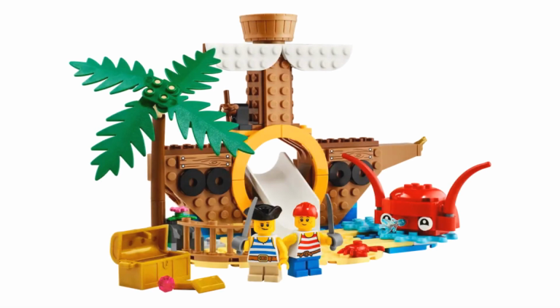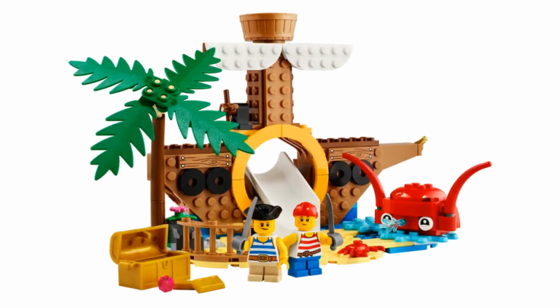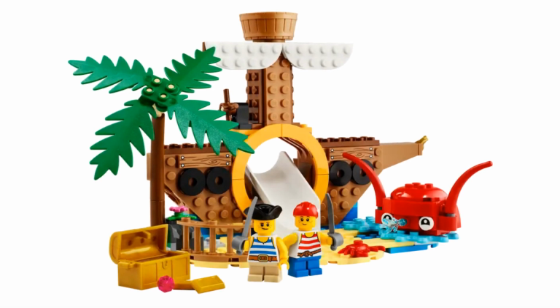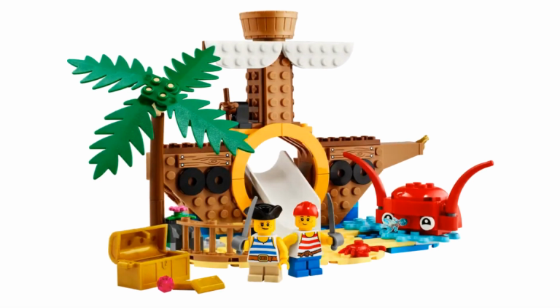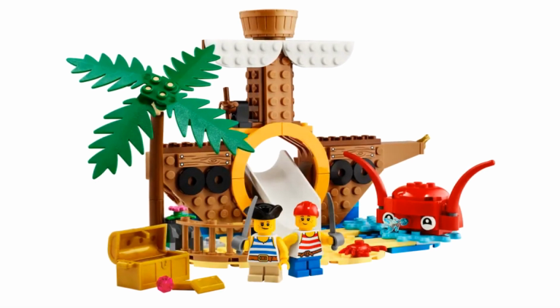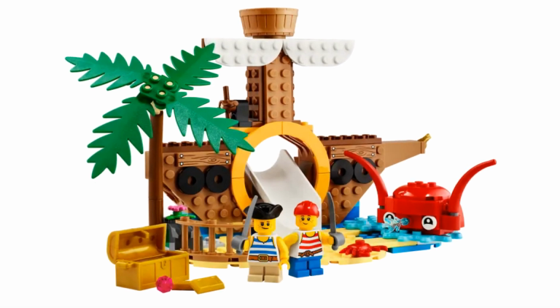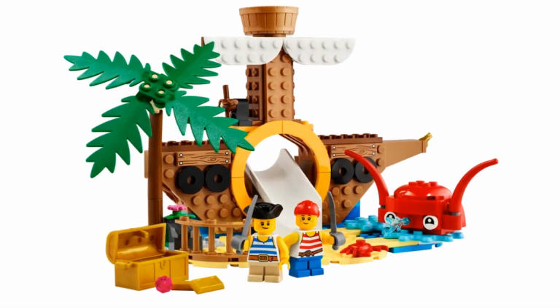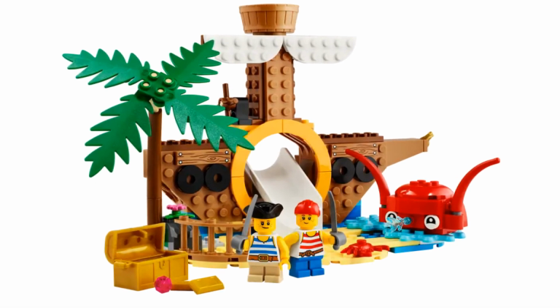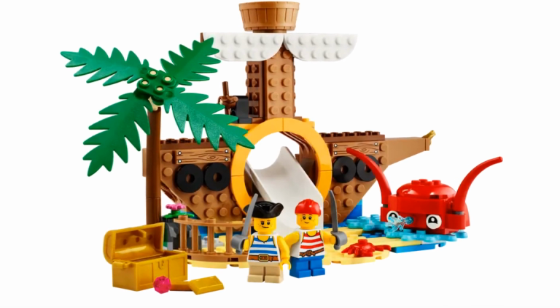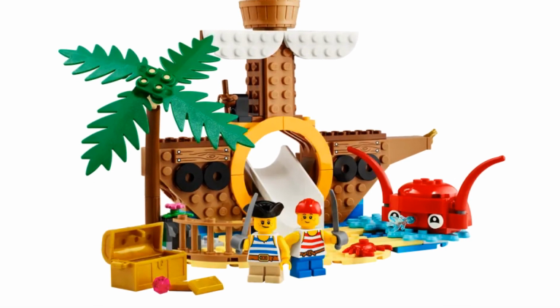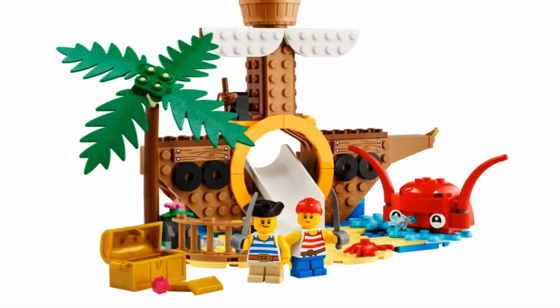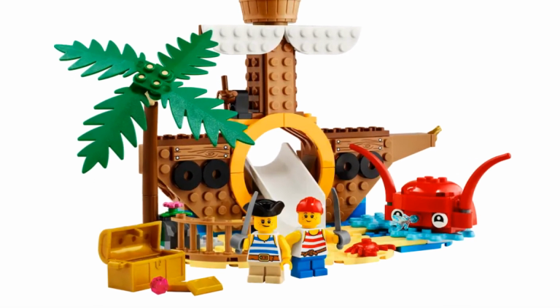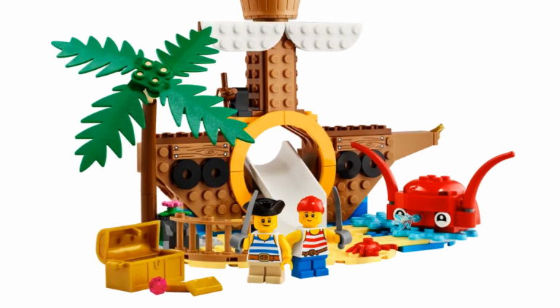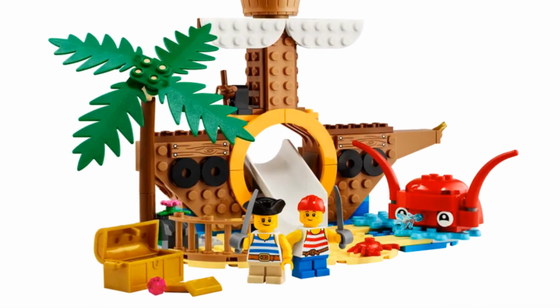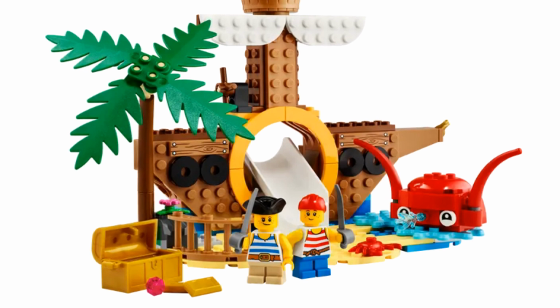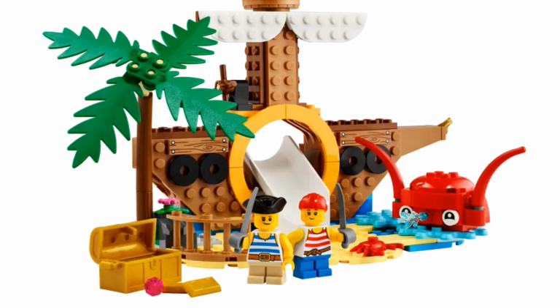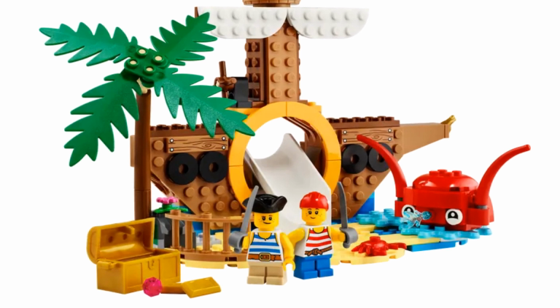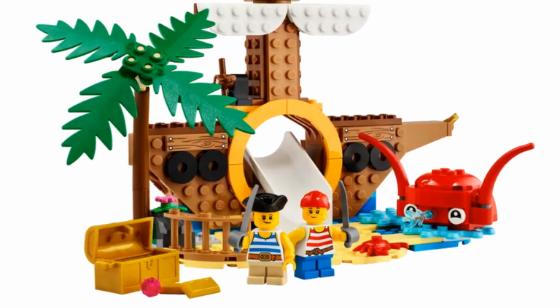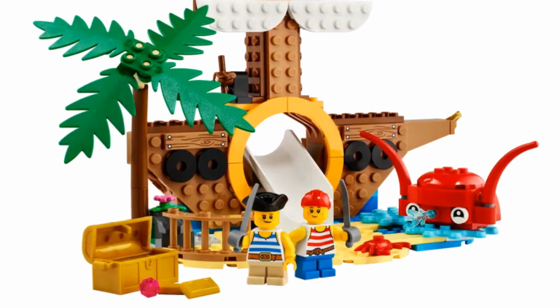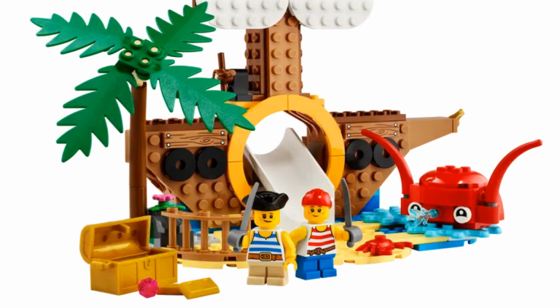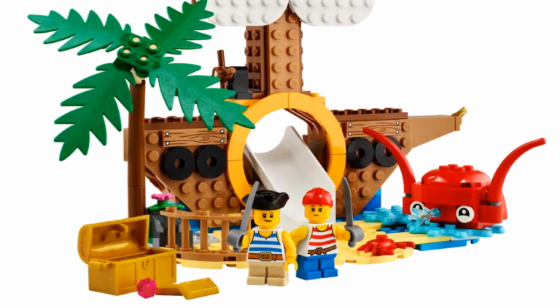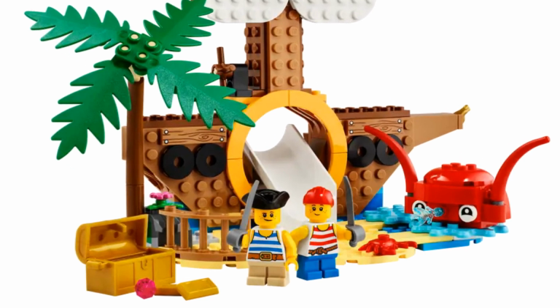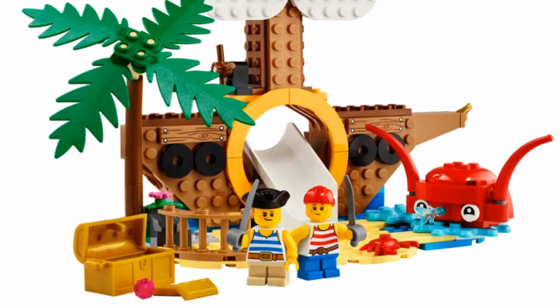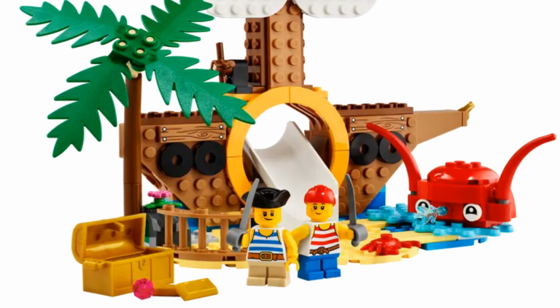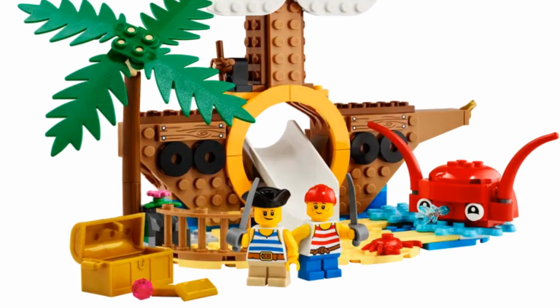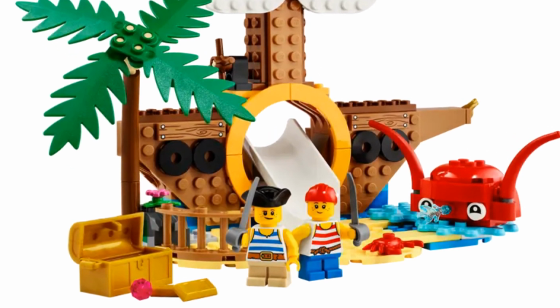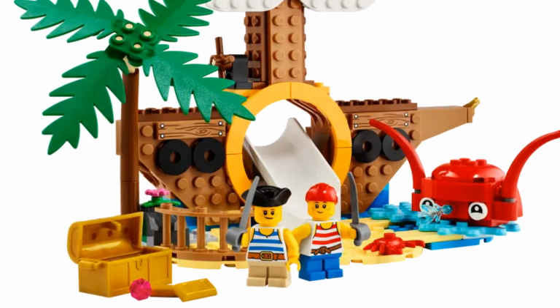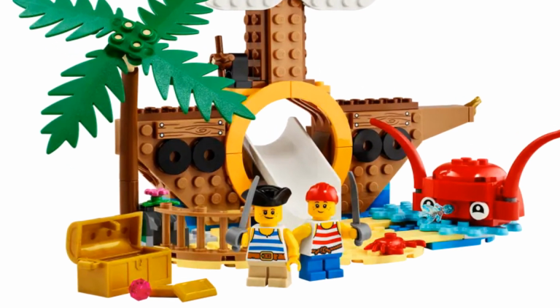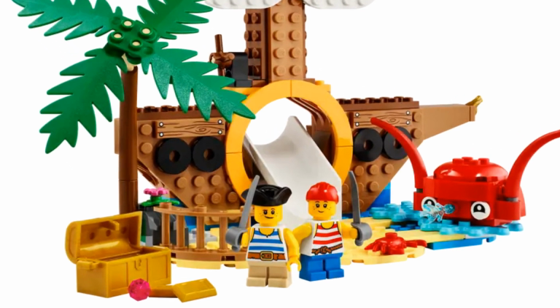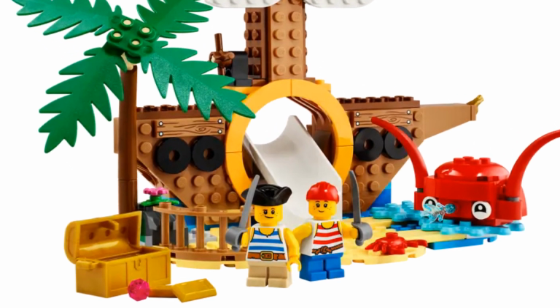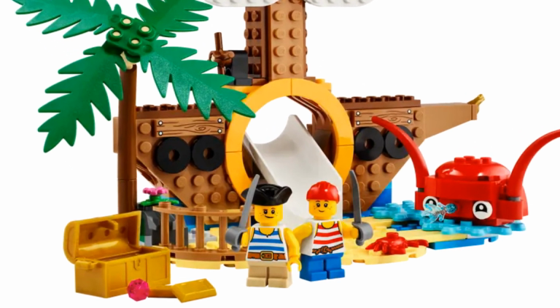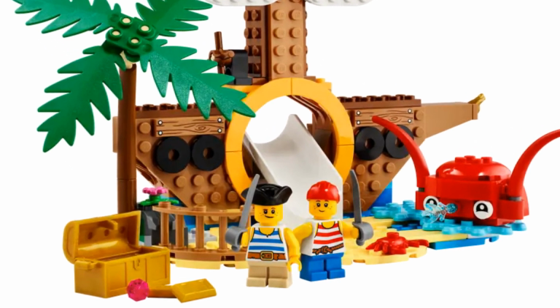There are two child minifigures dressed as pirates included in this set. I hope those swords aren't too sharp.